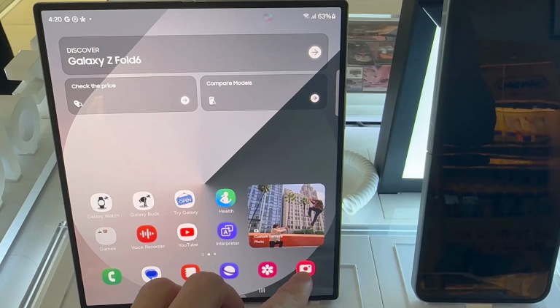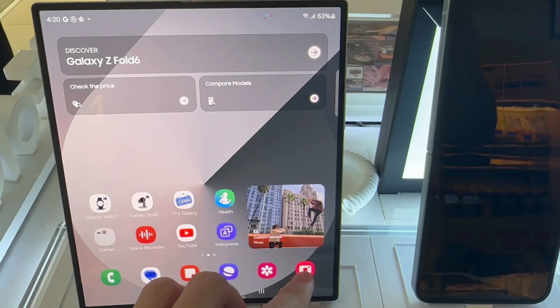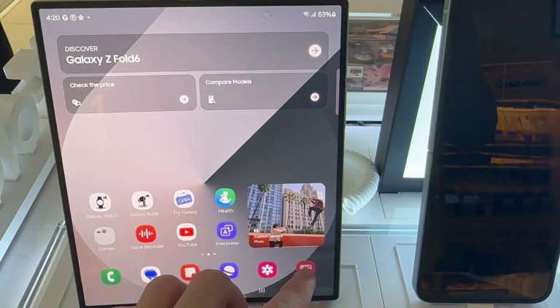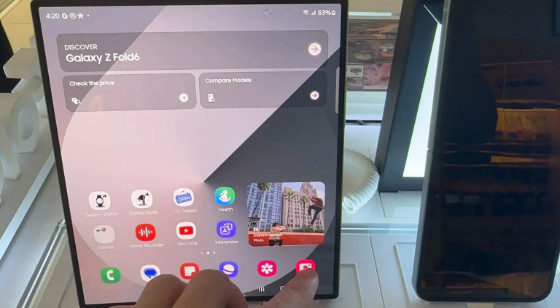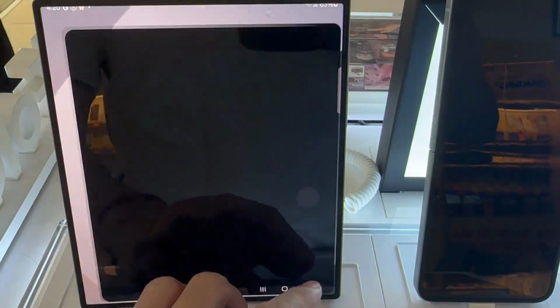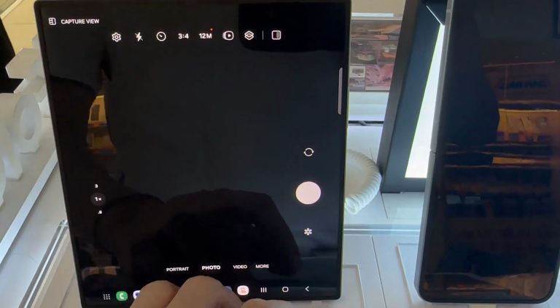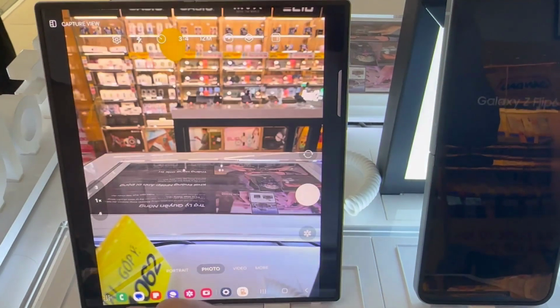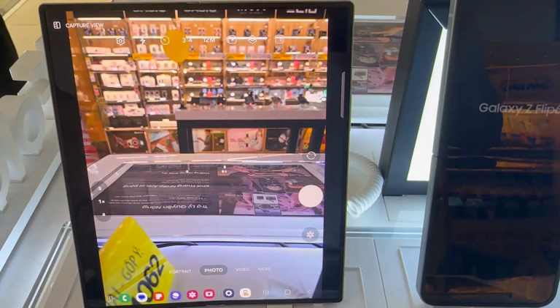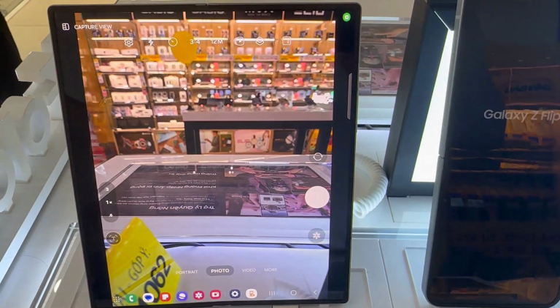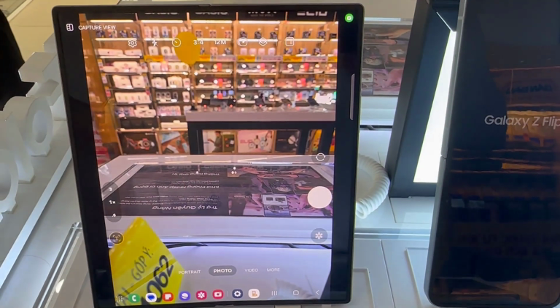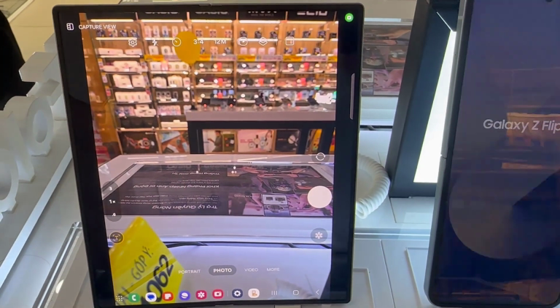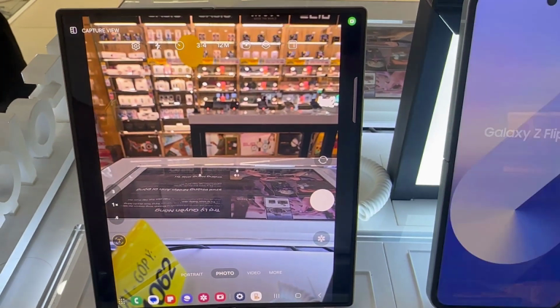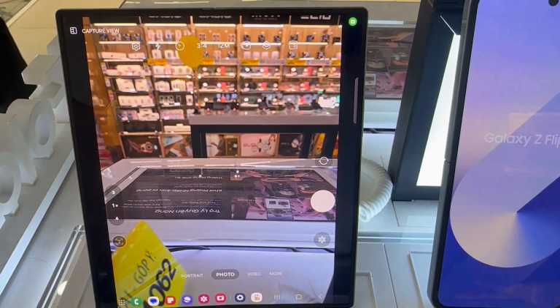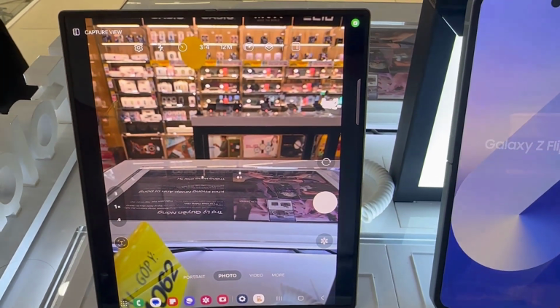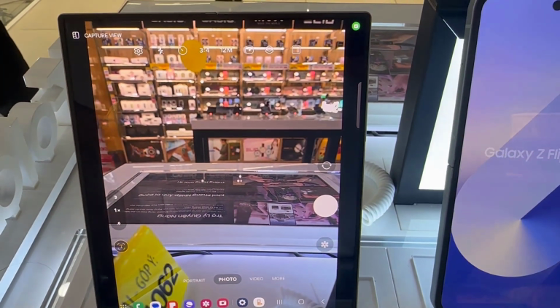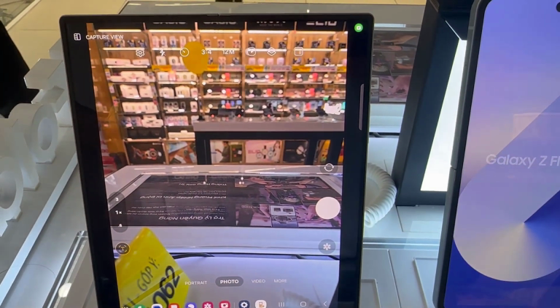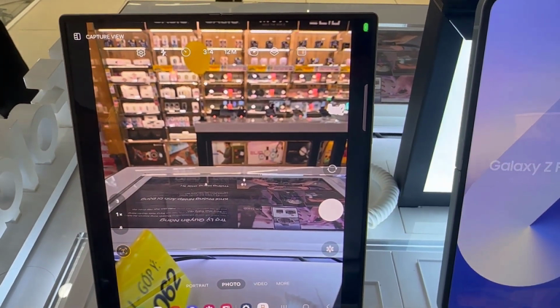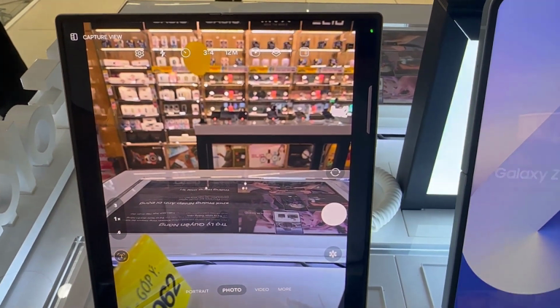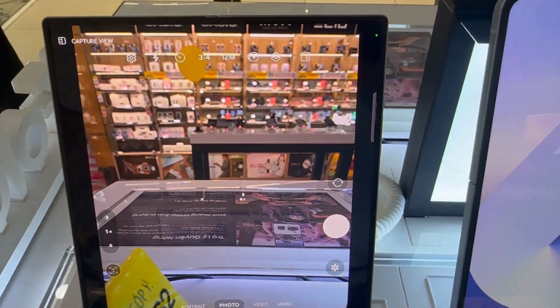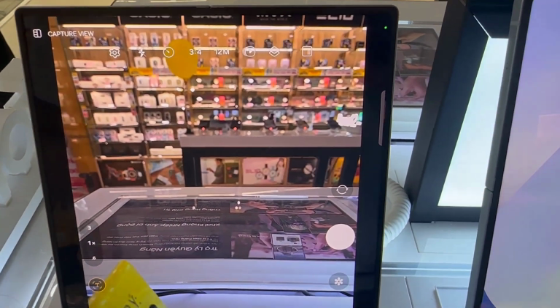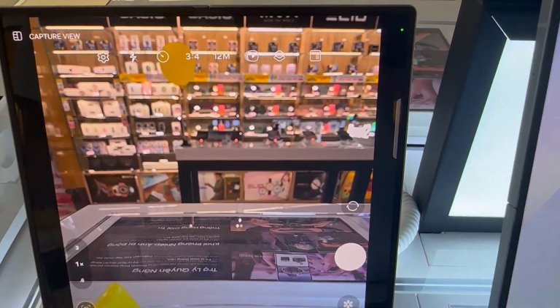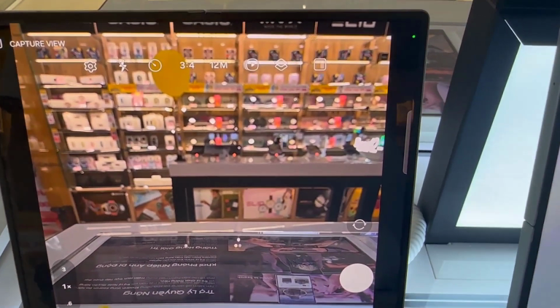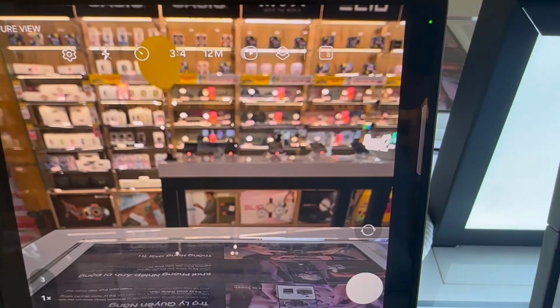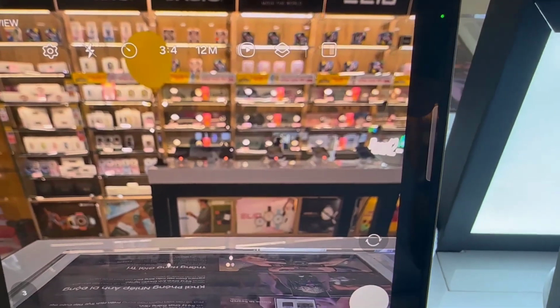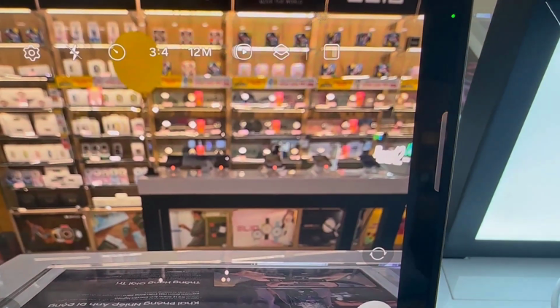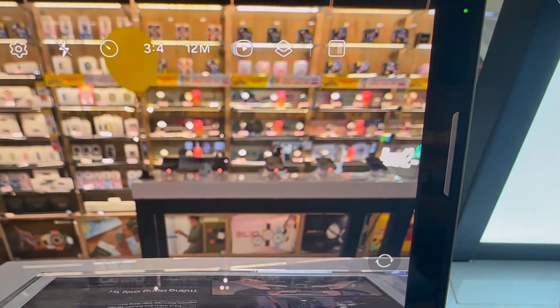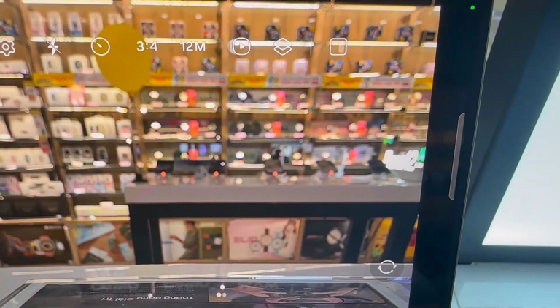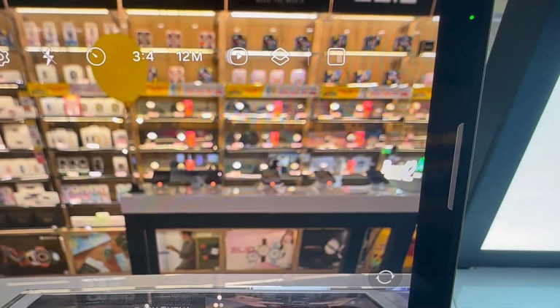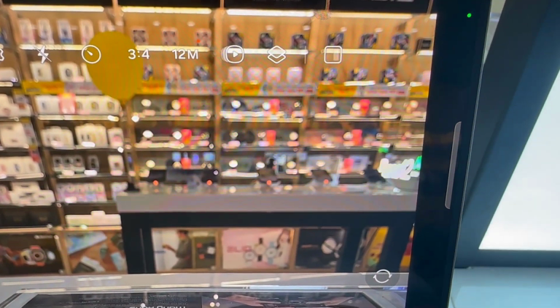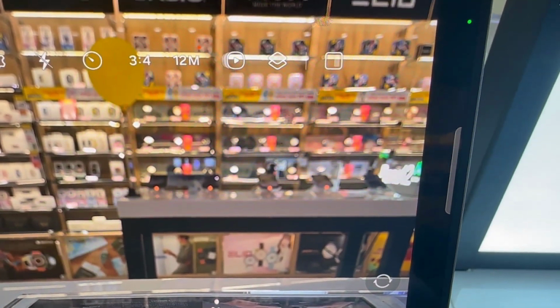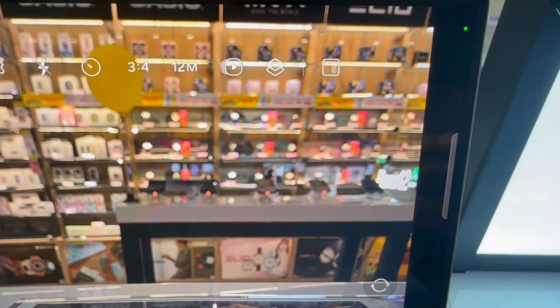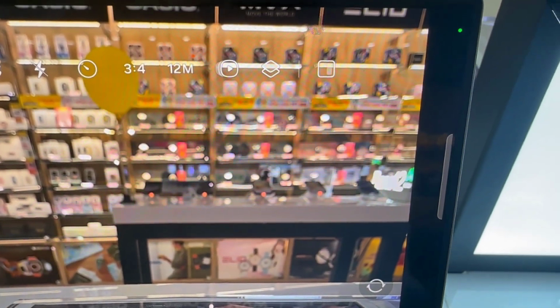Hi everyone, I have the Samsung Galaxy Z Fold 6, and I'll be showing you how to turn motion photo or live photos on or off.